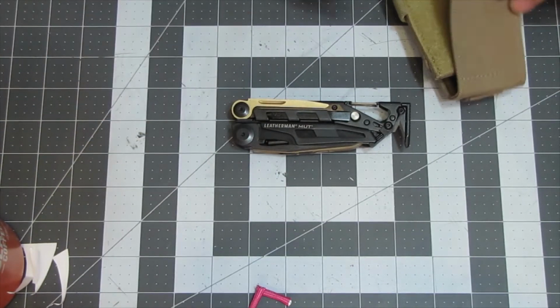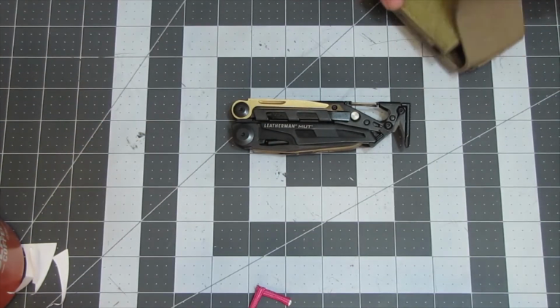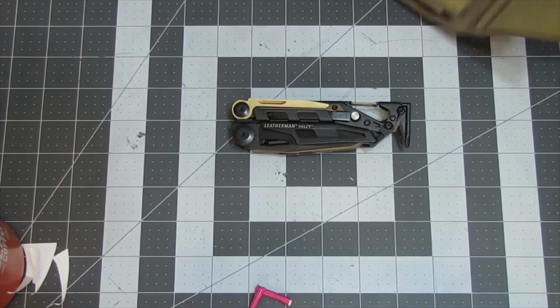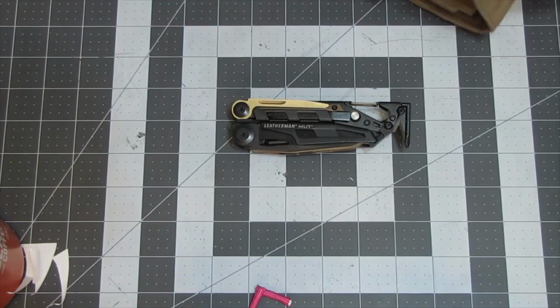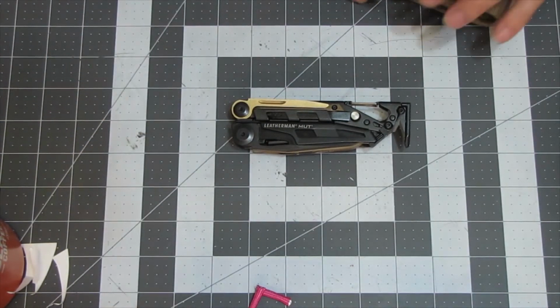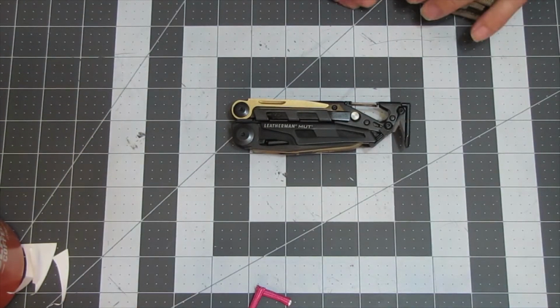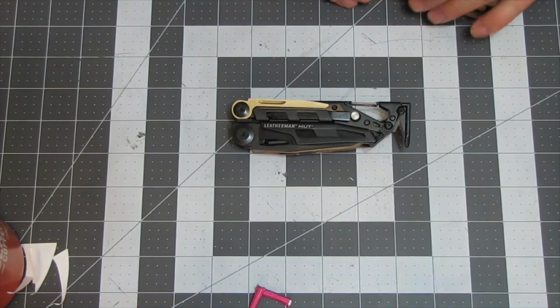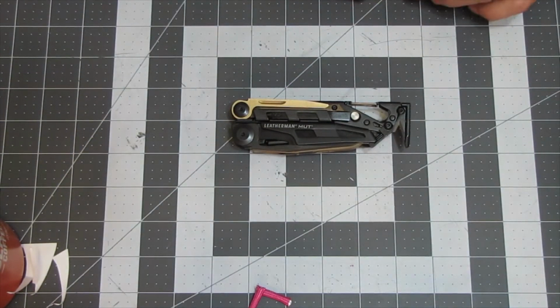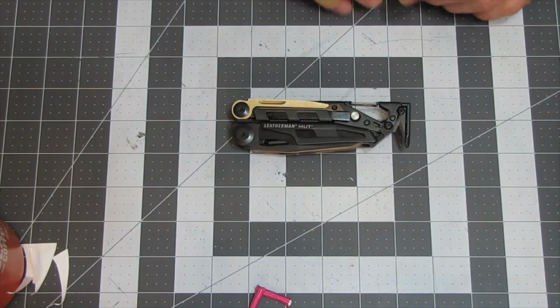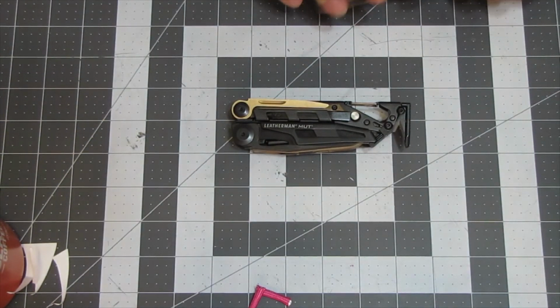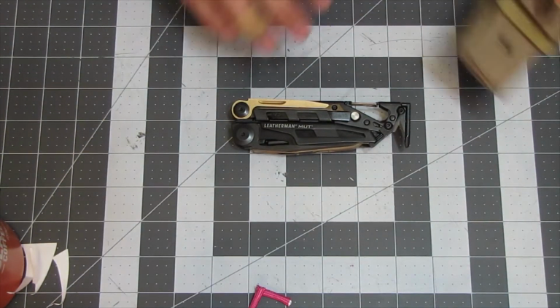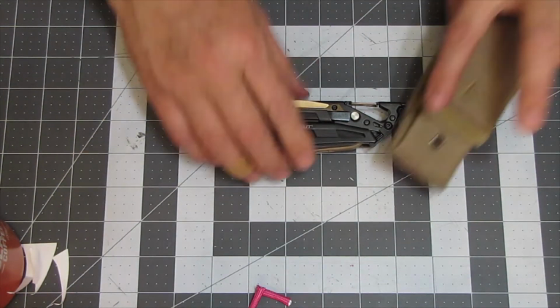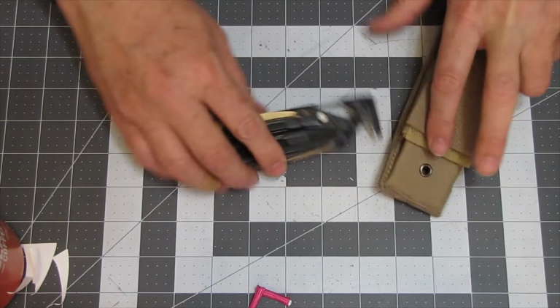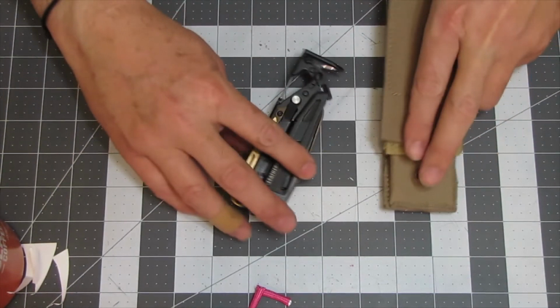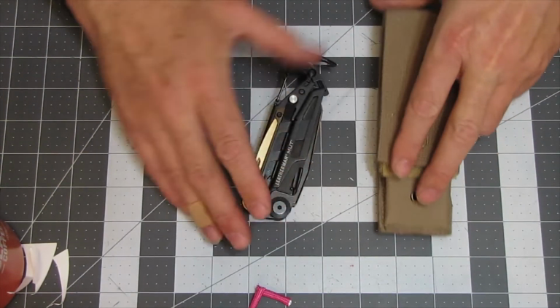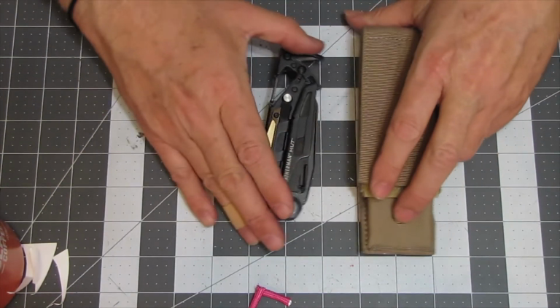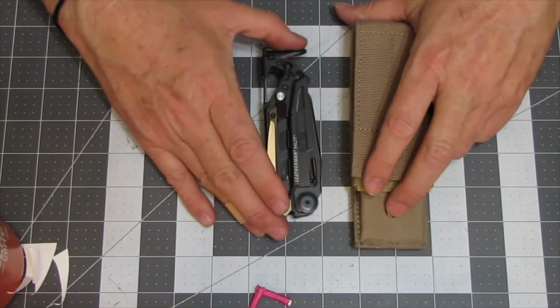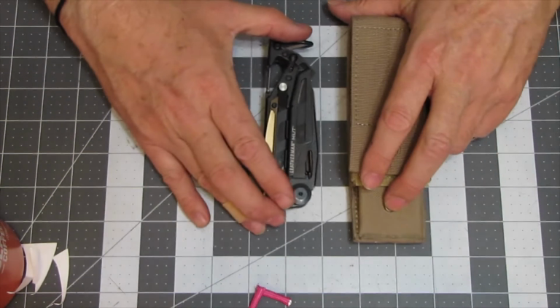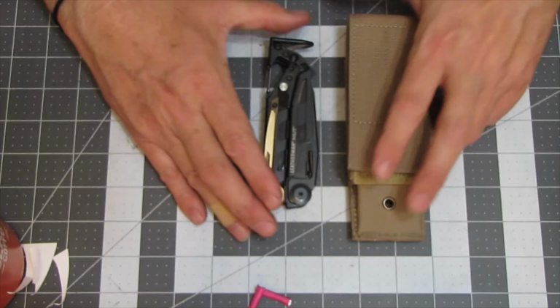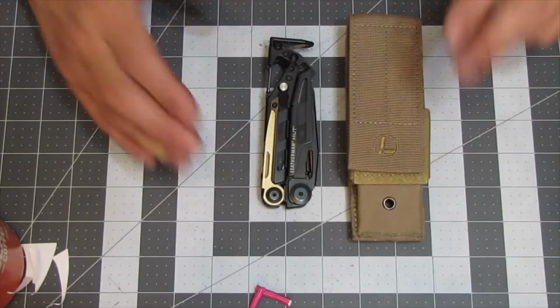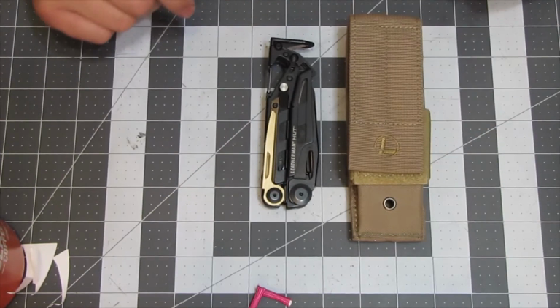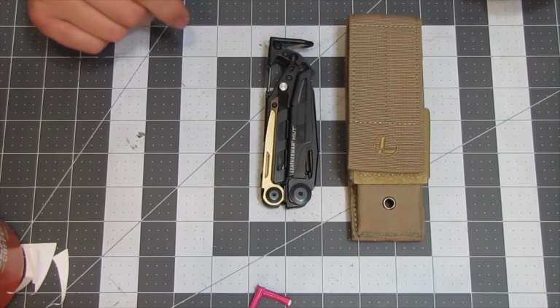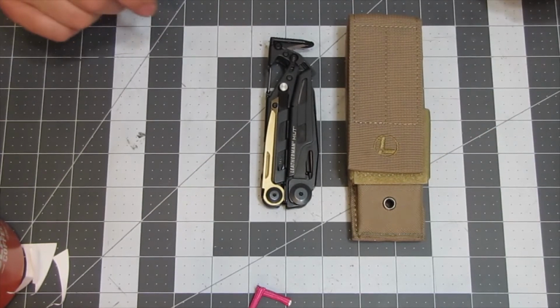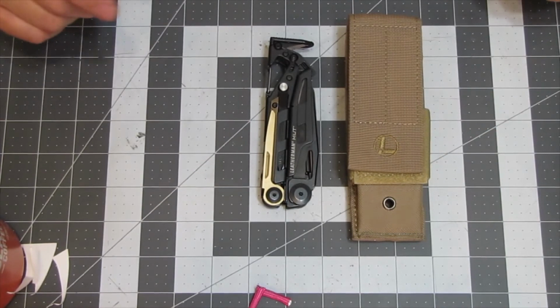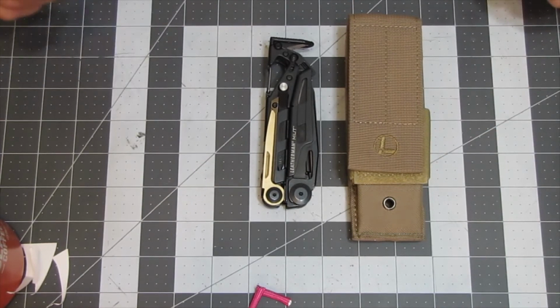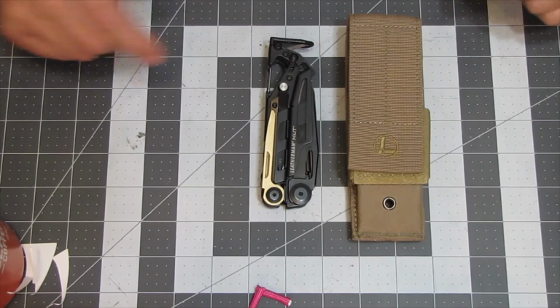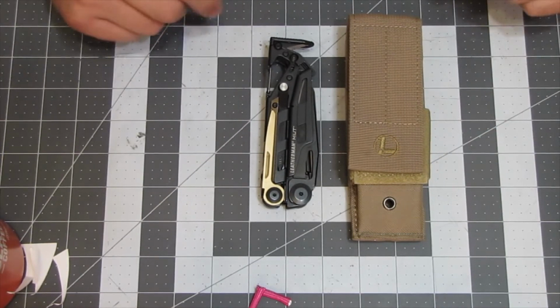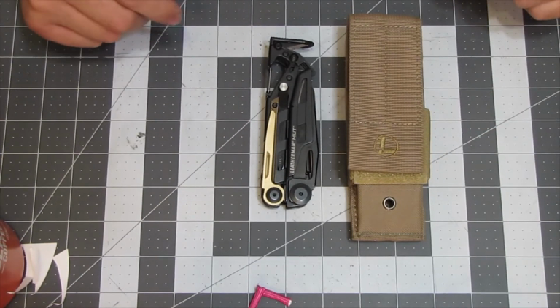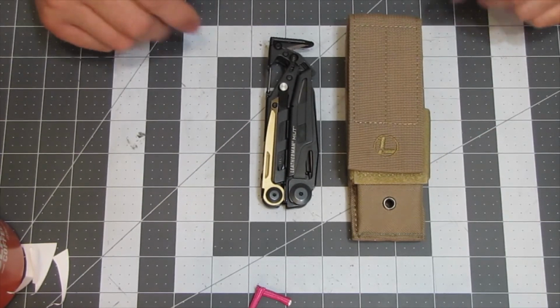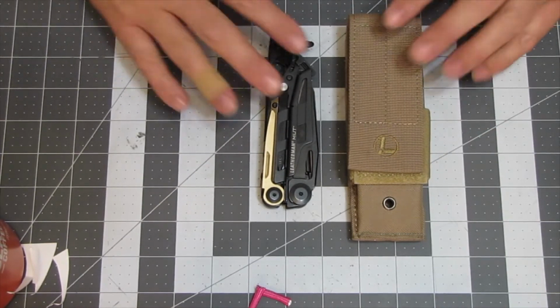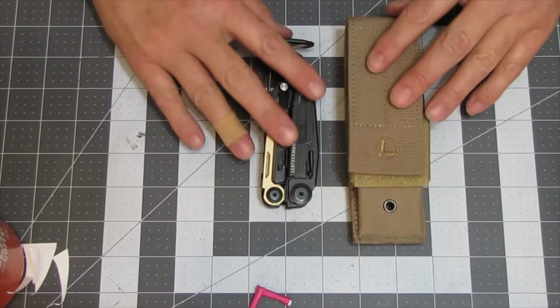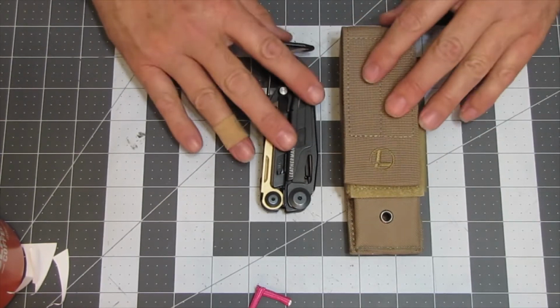That is a look at the Leatherman MUT. Thanks for watching. Give us a like, give us a subscribe, and remember — be nice to each other.